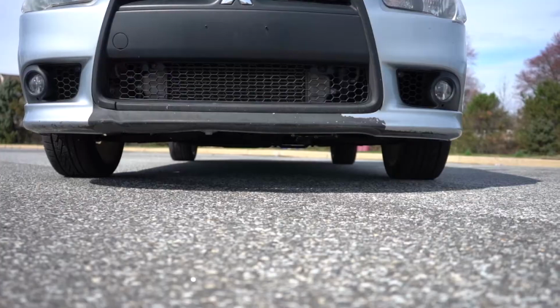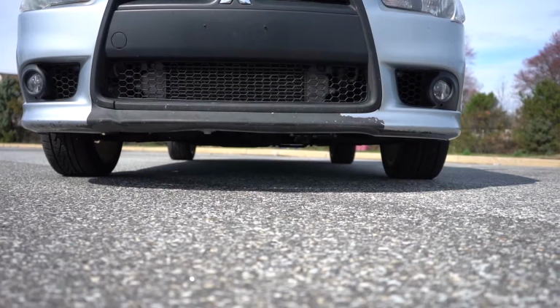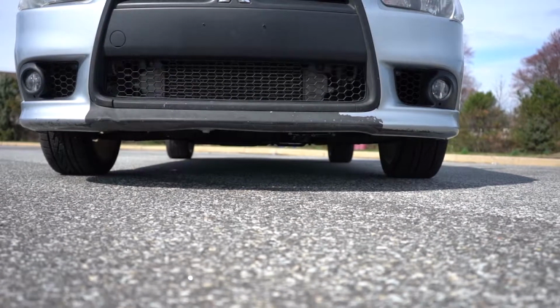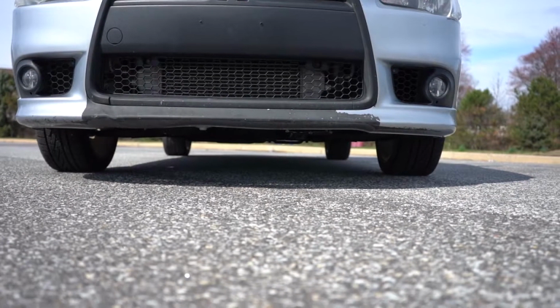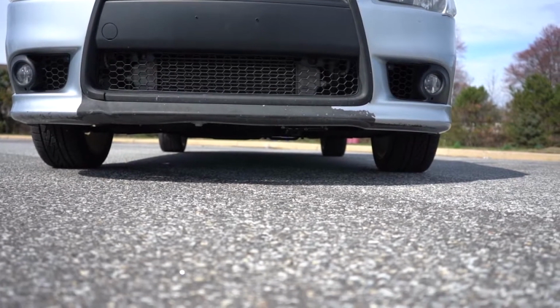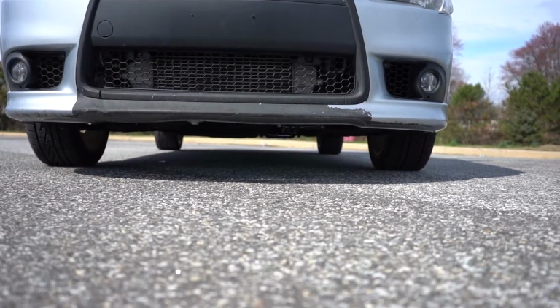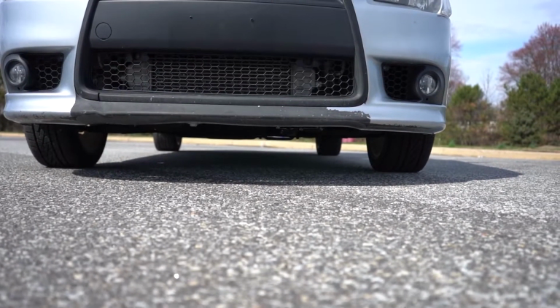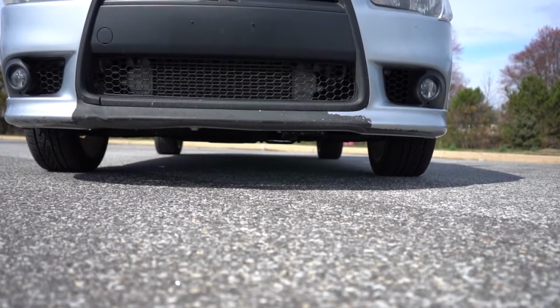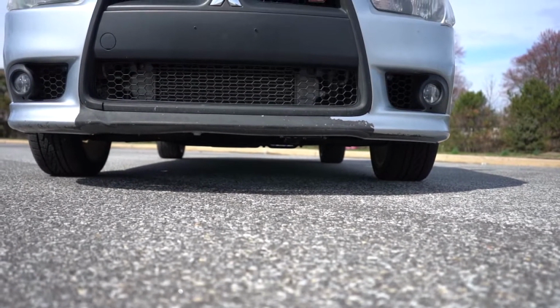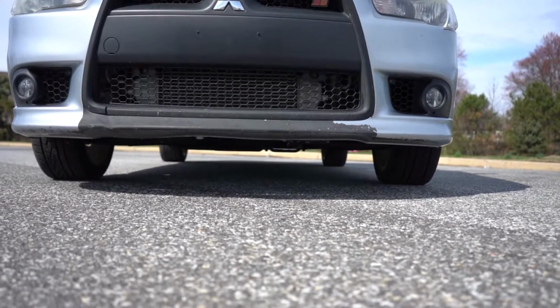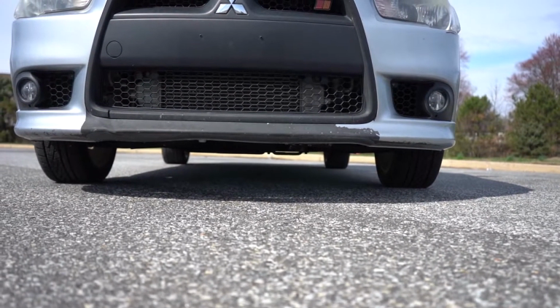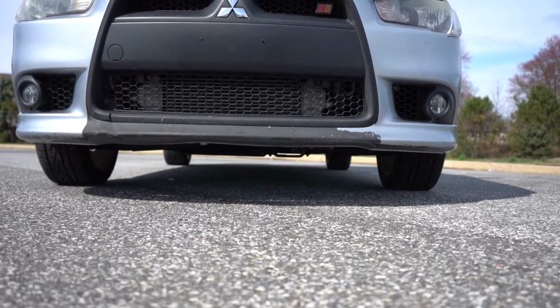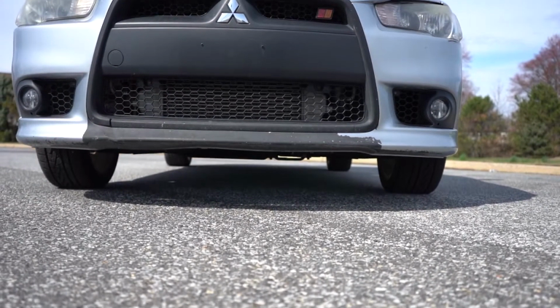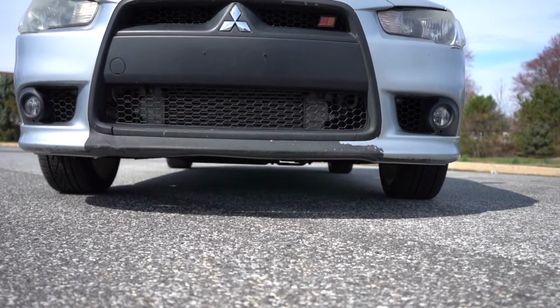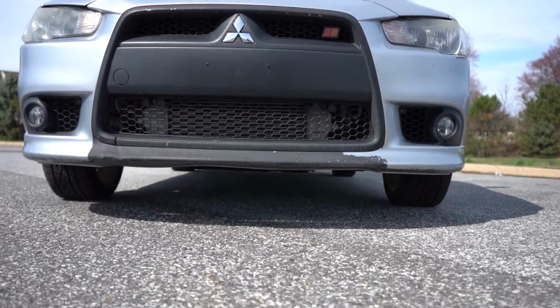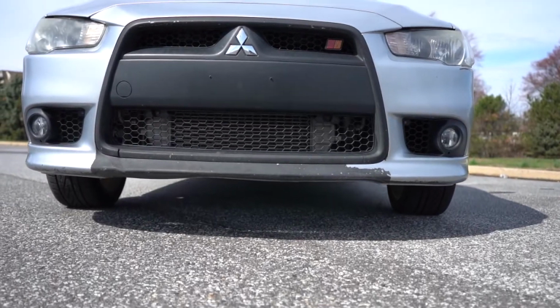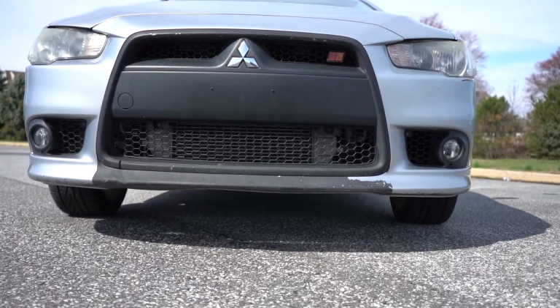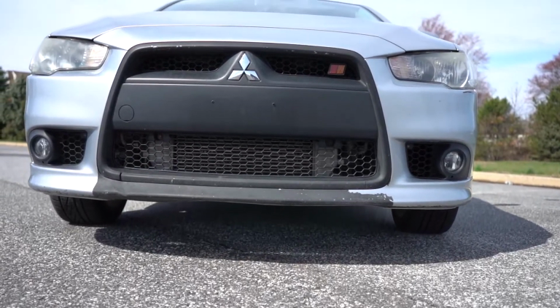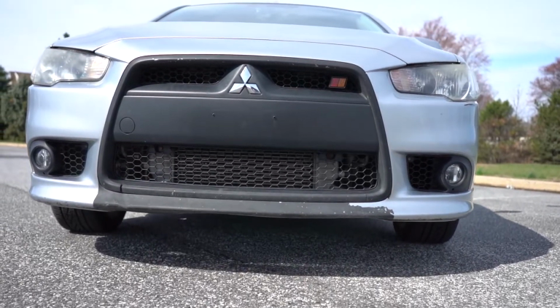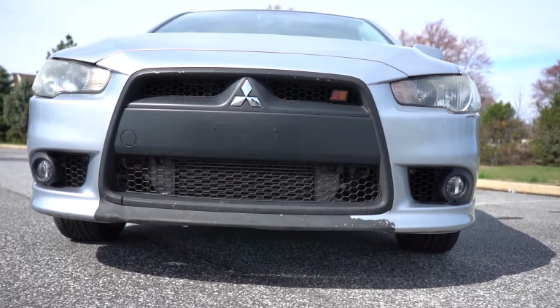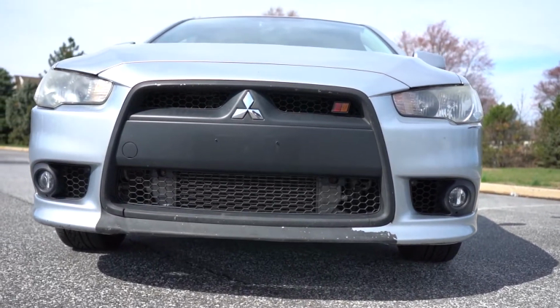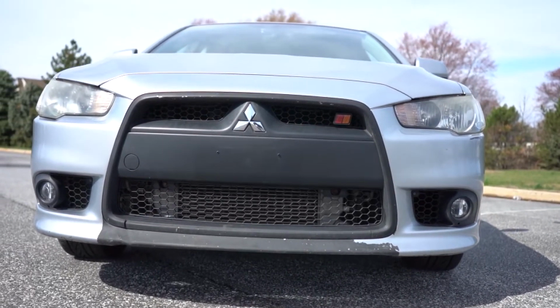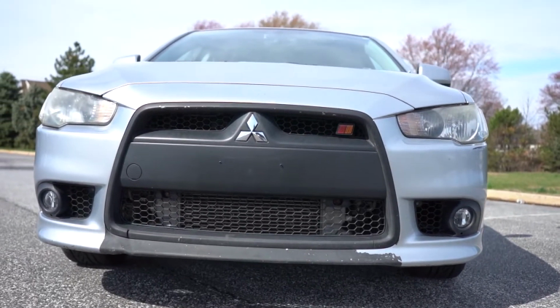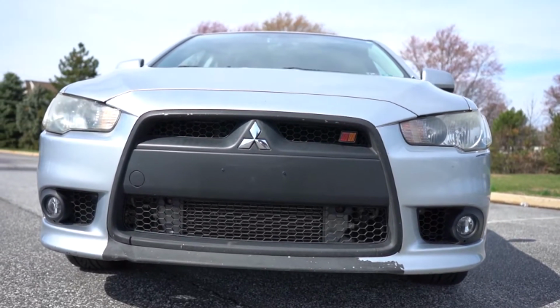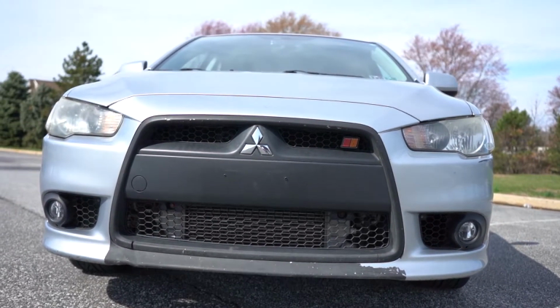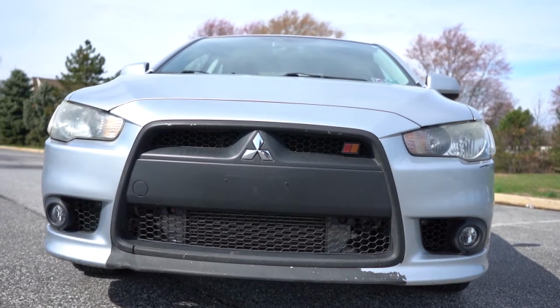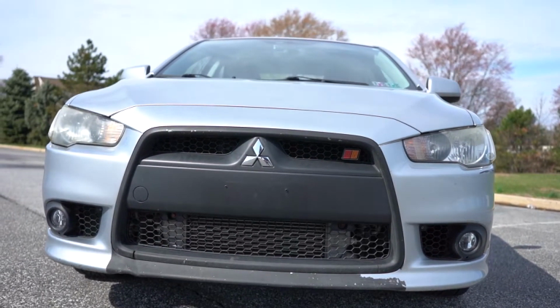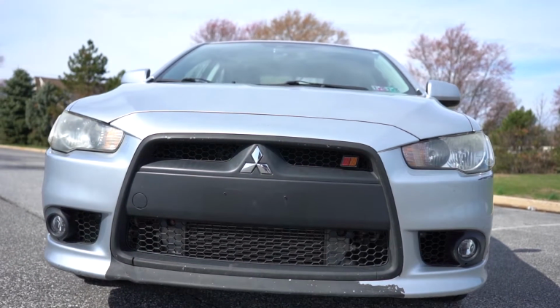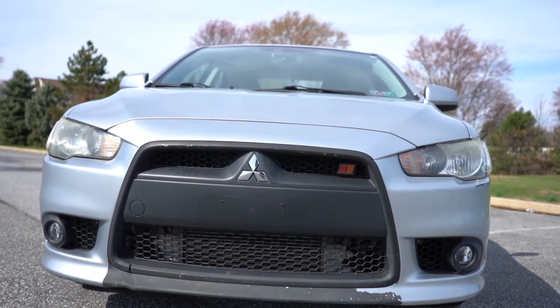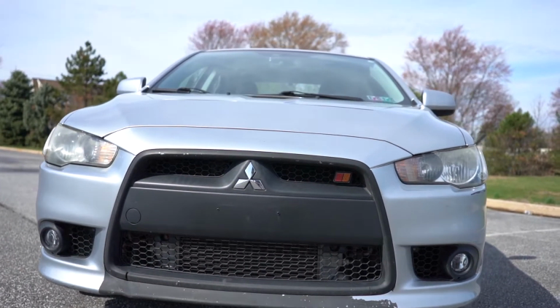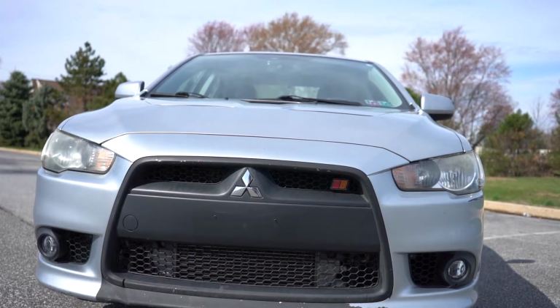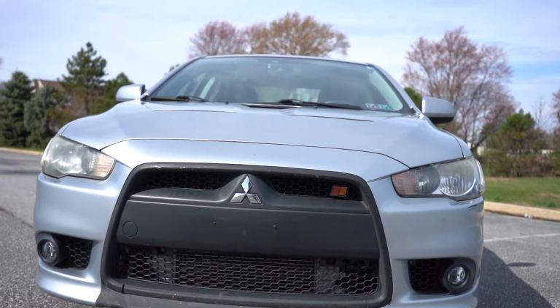I forgot to record the outro for this video, so just enjoy some B-roll shots of my car and stay tuned for the next video.